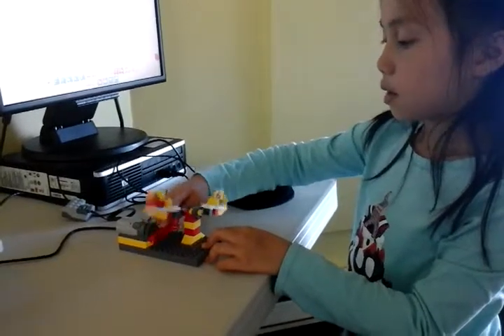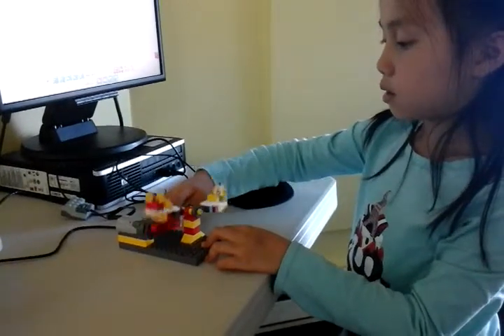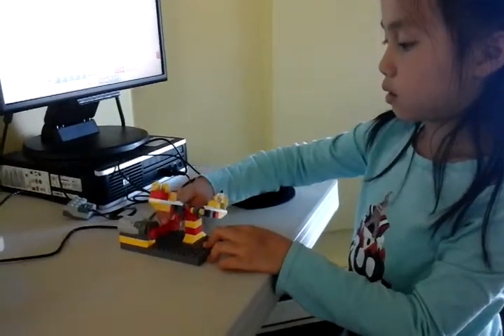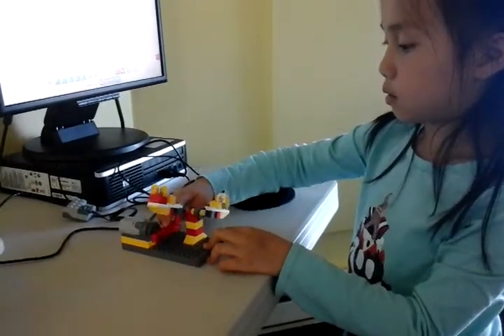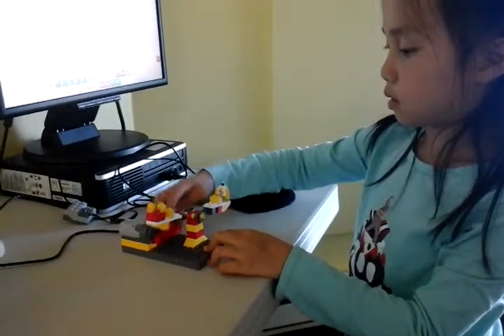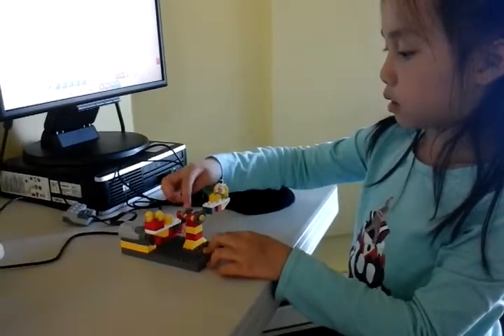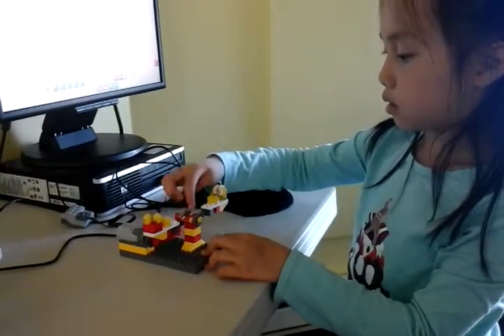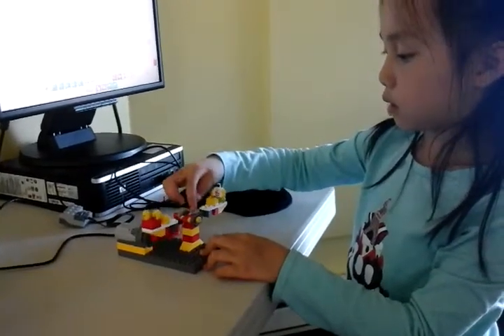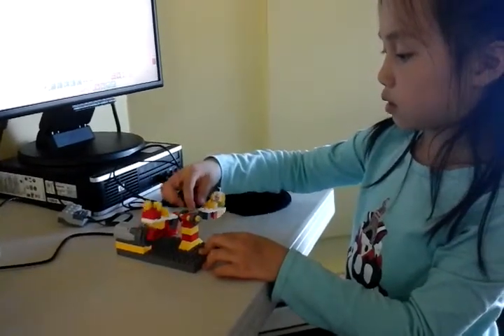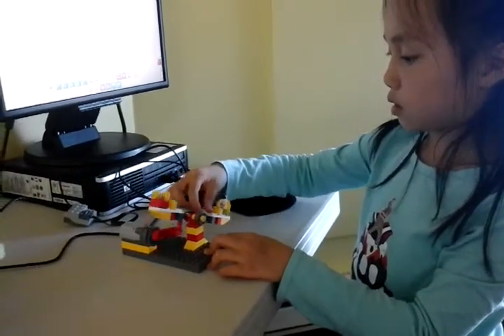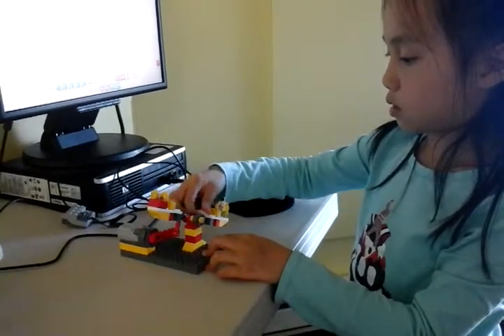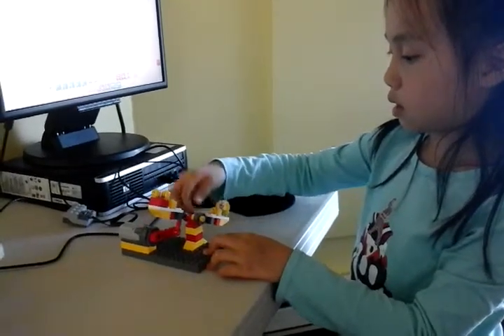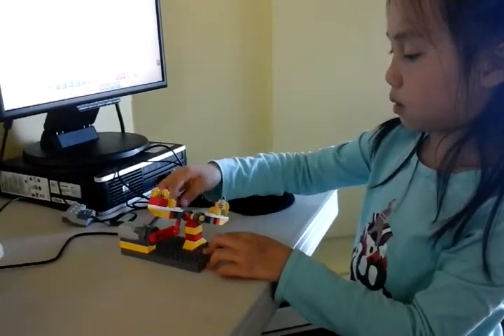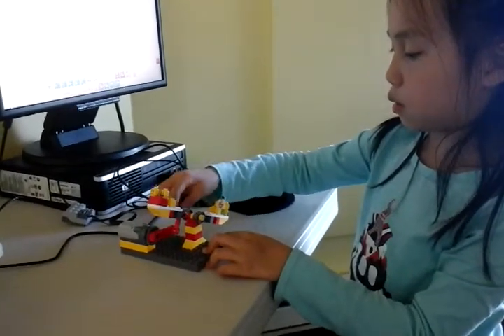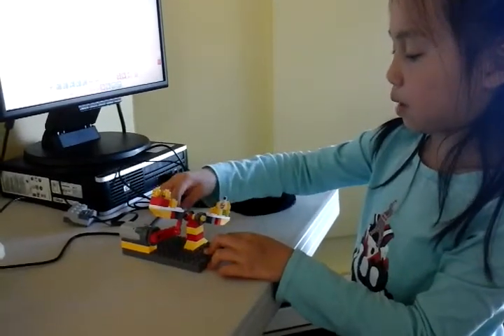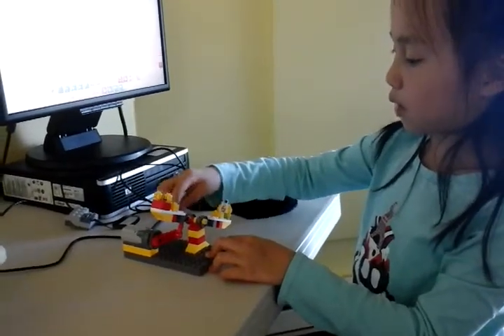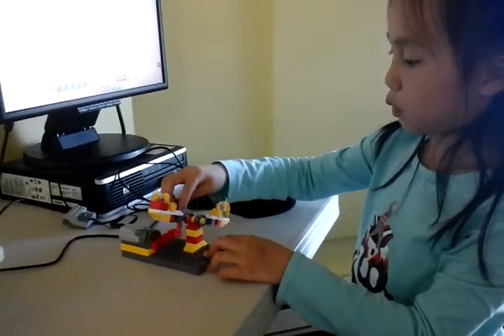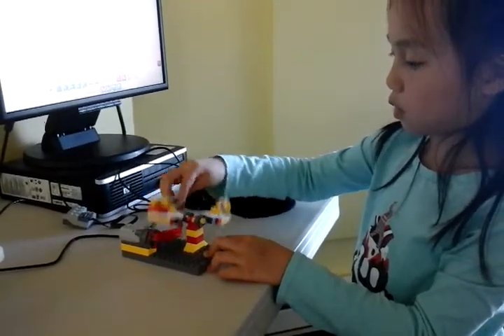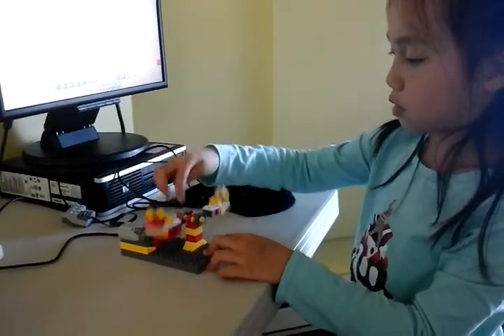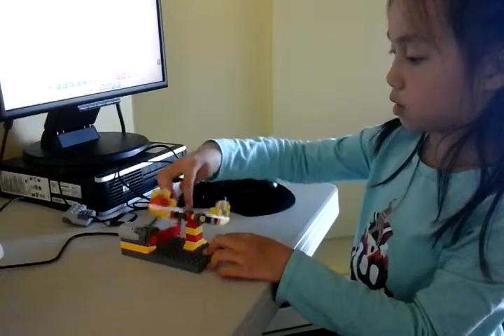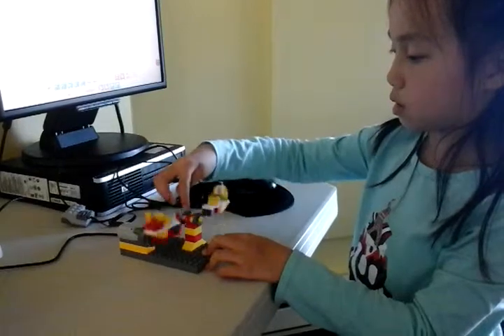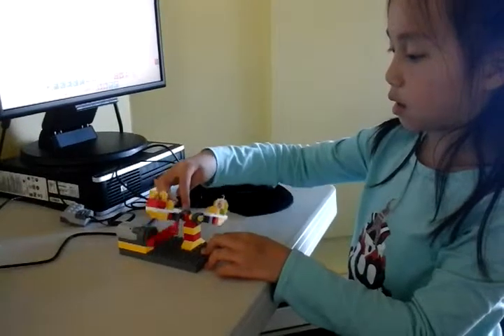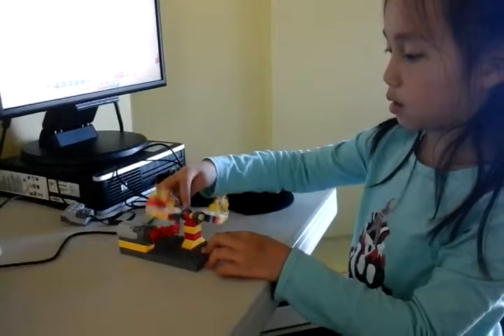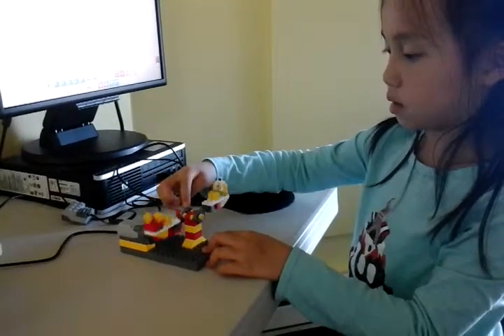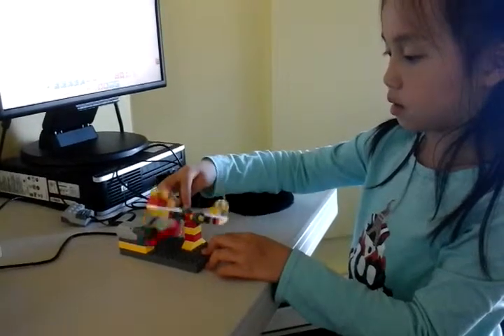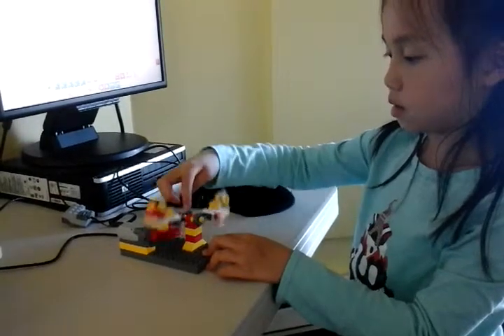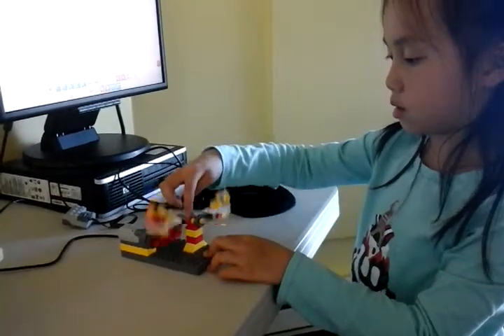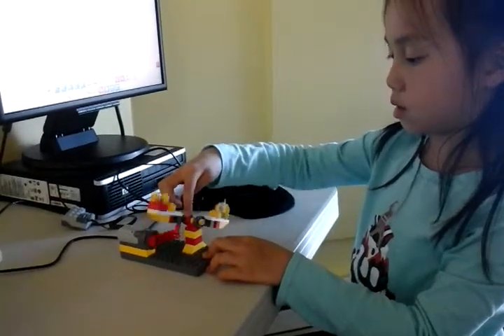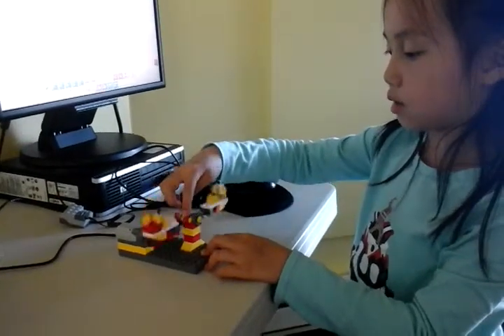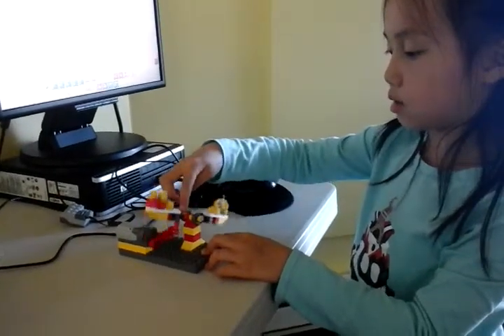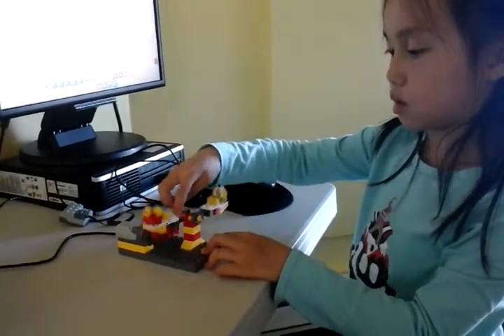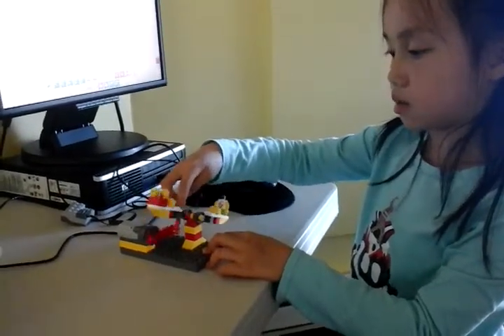So what it does is makes this go back and forth because this is connected to this and this is connected to this.